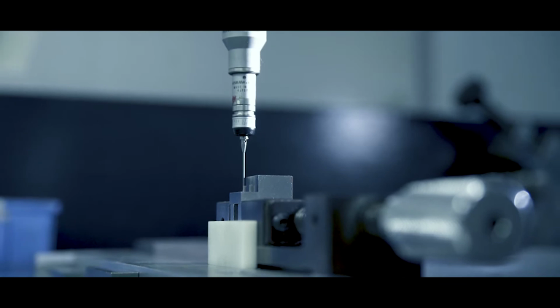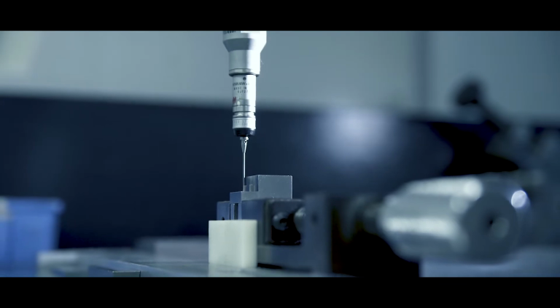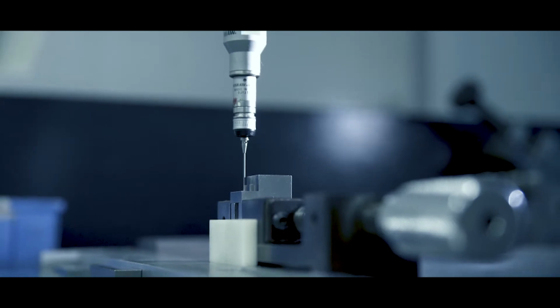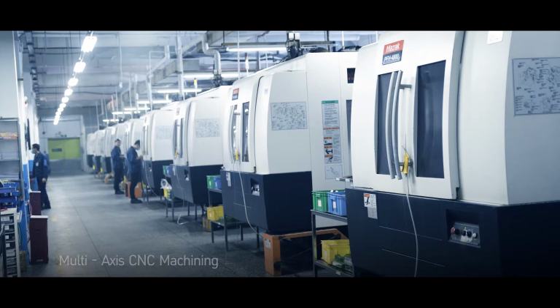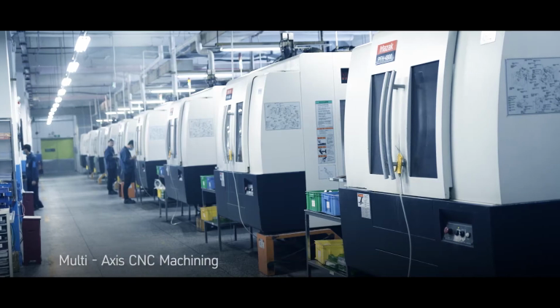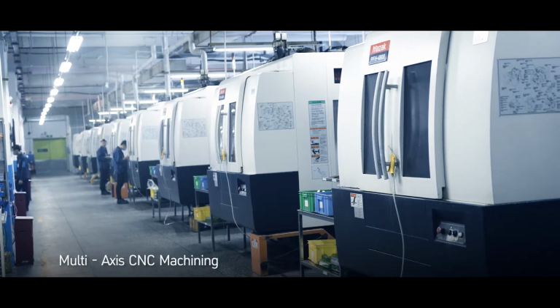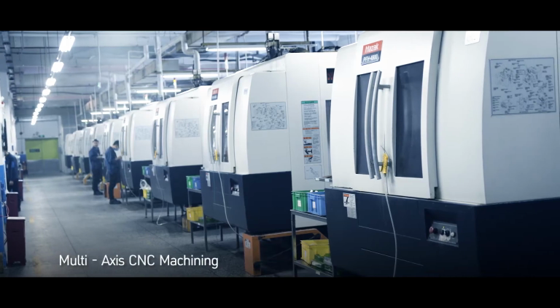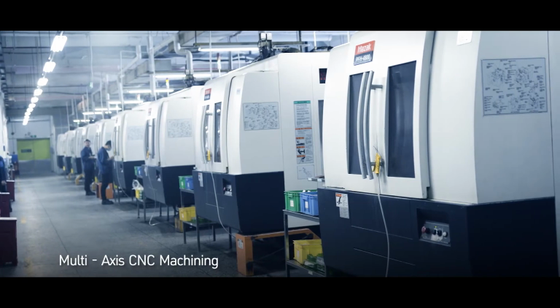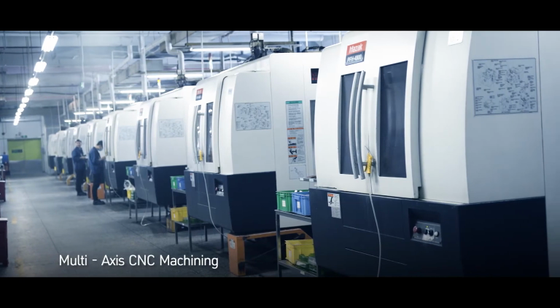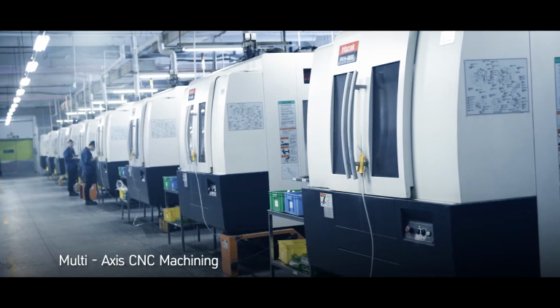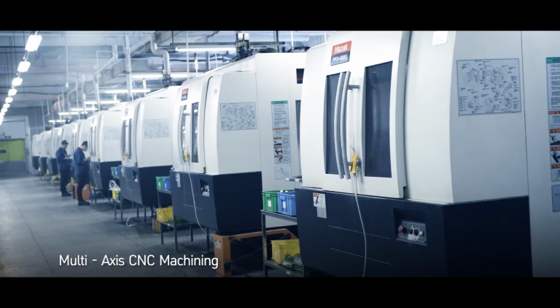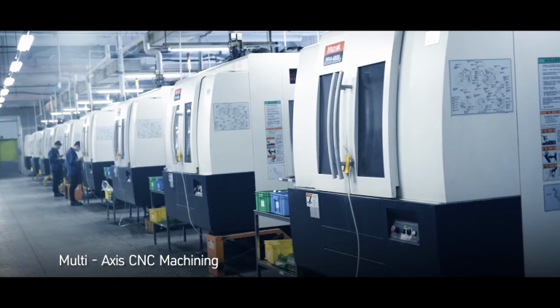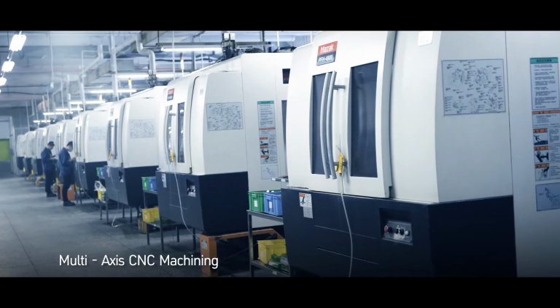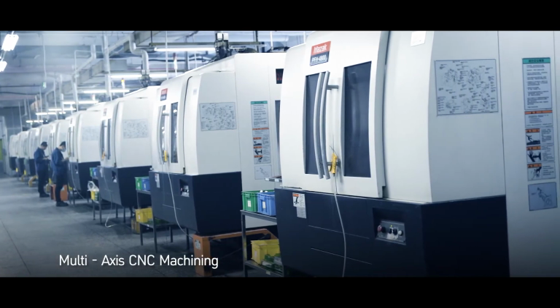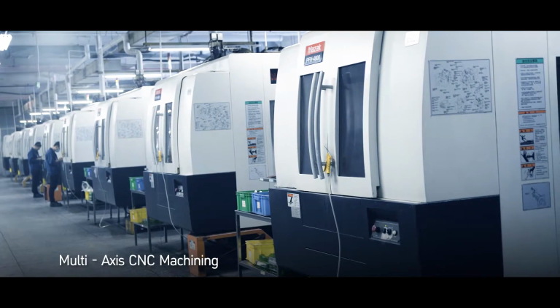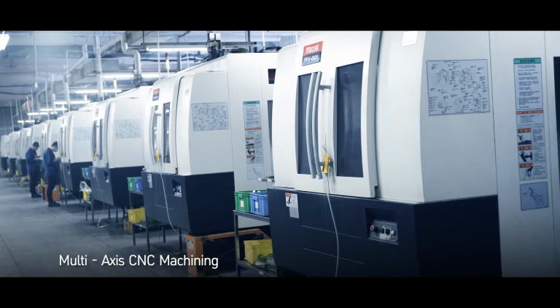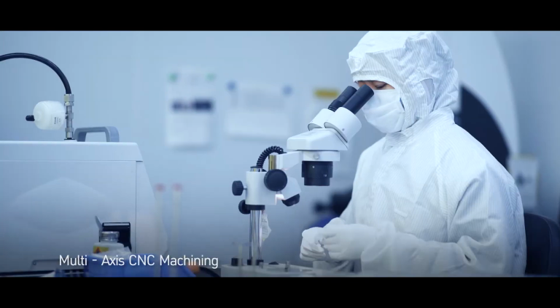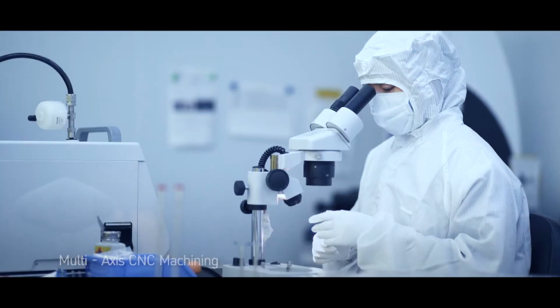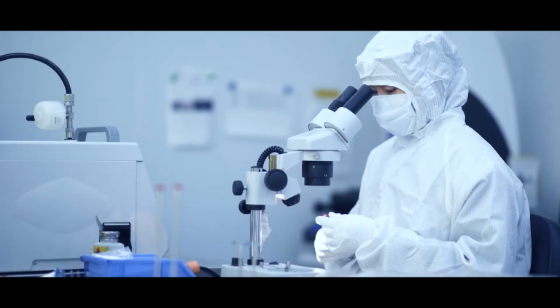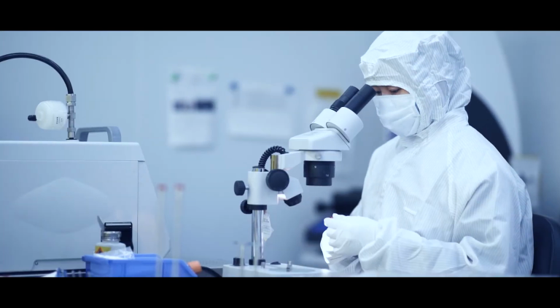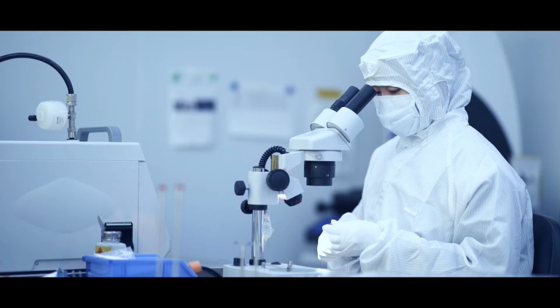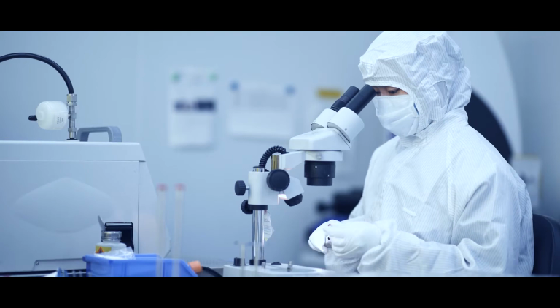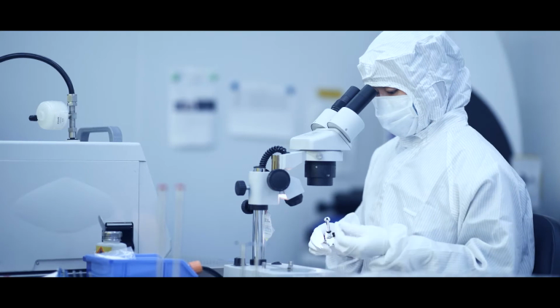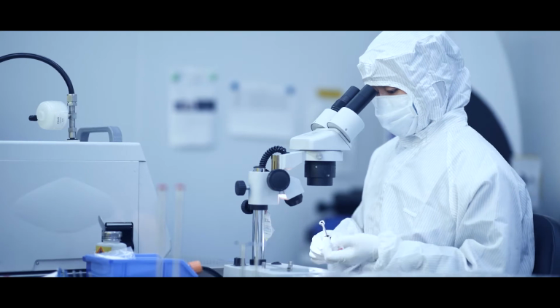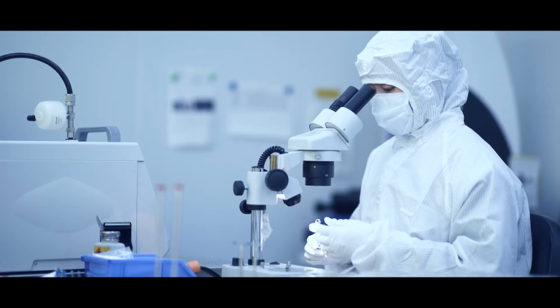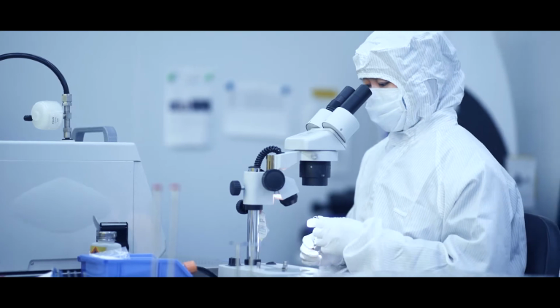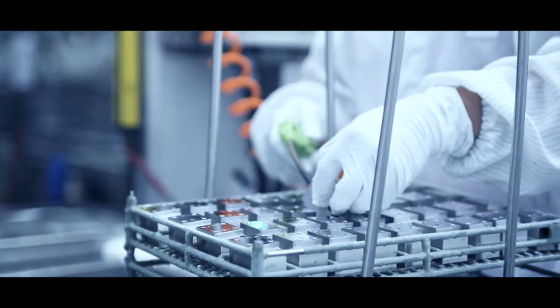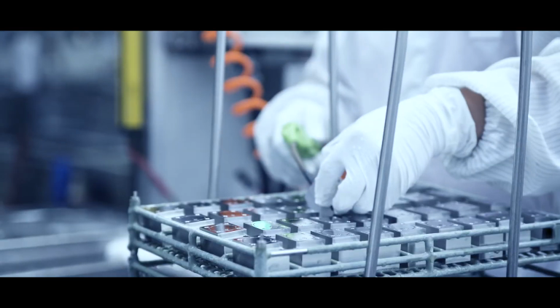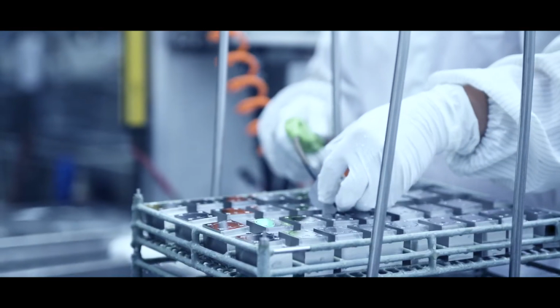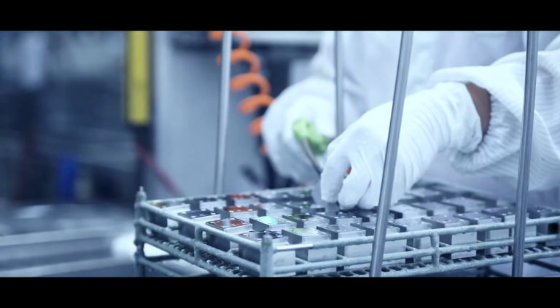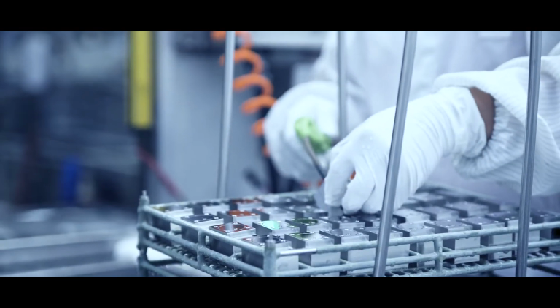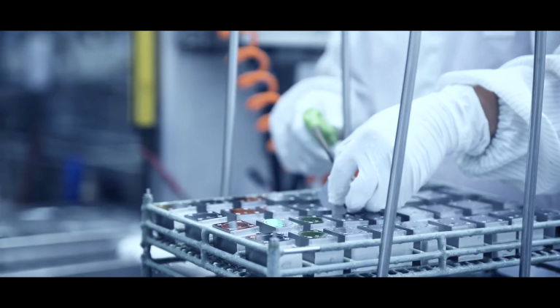At Compart, we pay meticulous attention to detail in finishing surfaces and secondary process solutions.